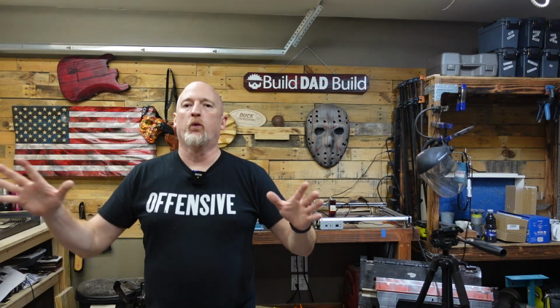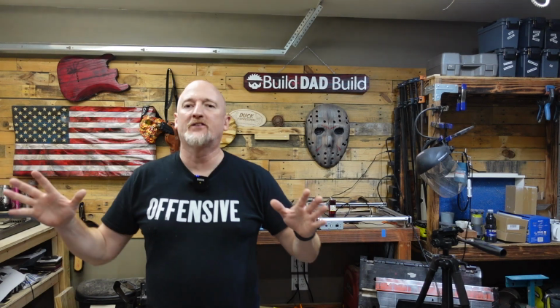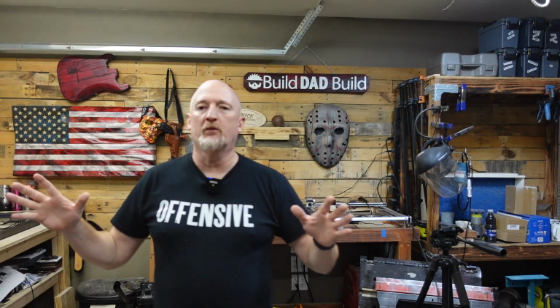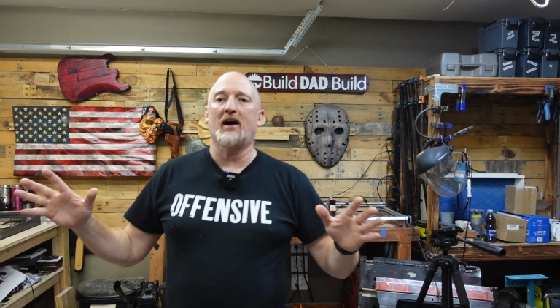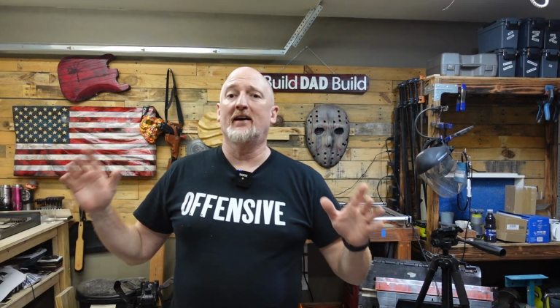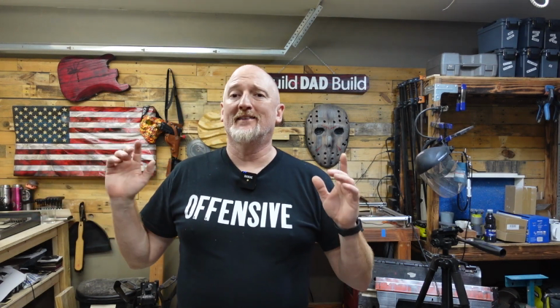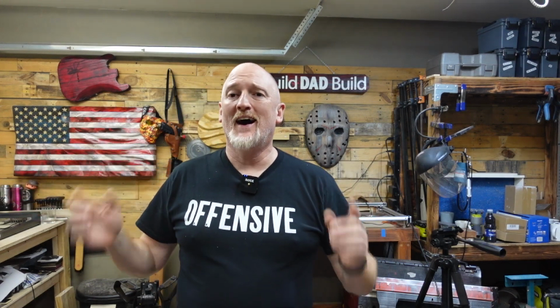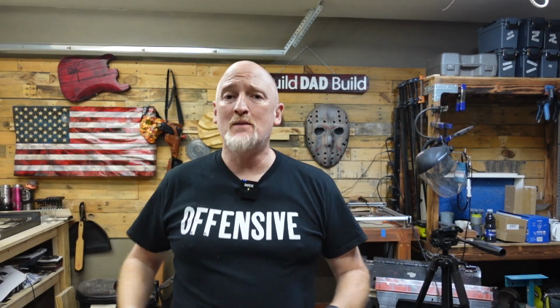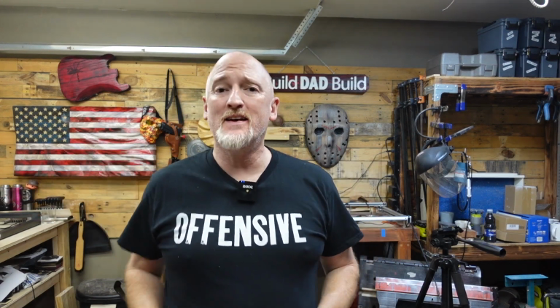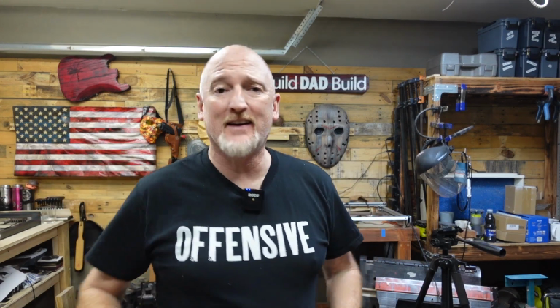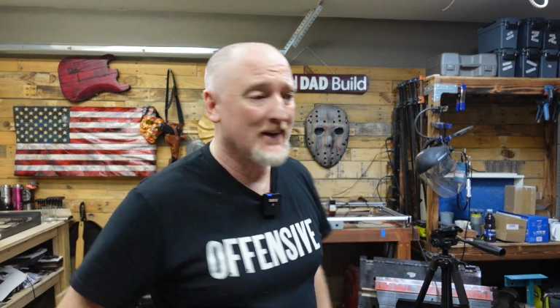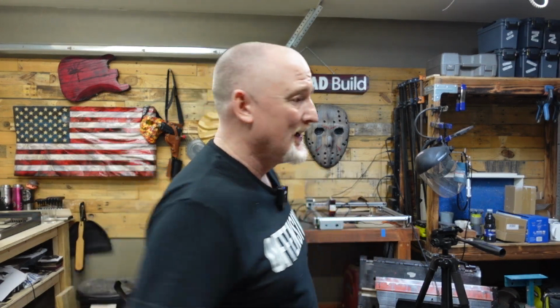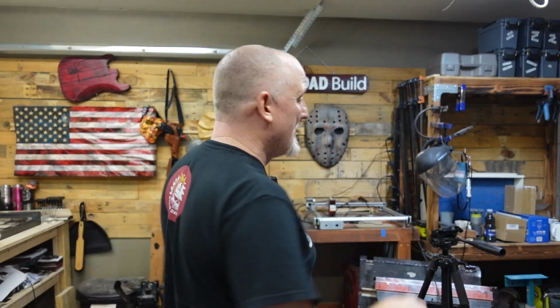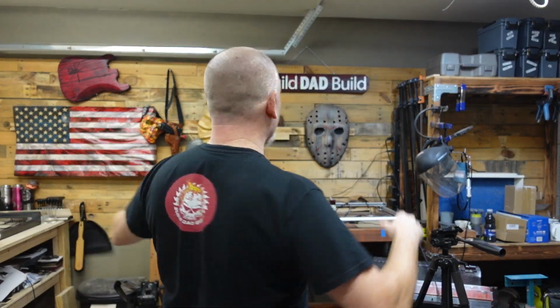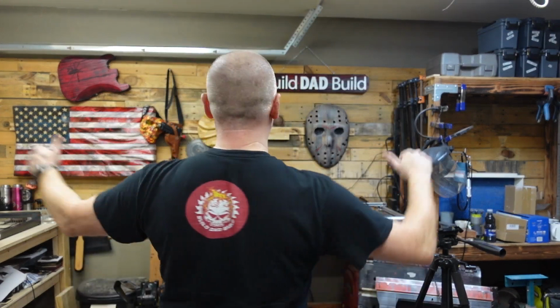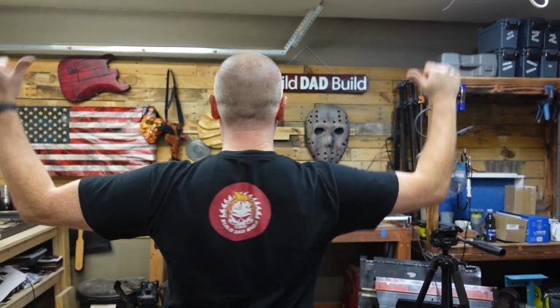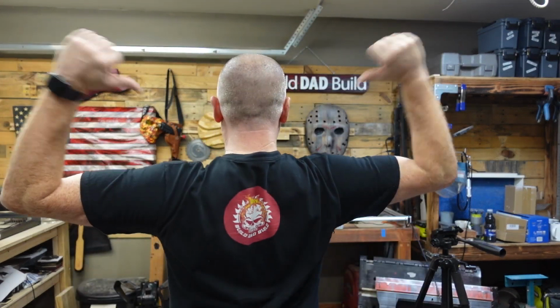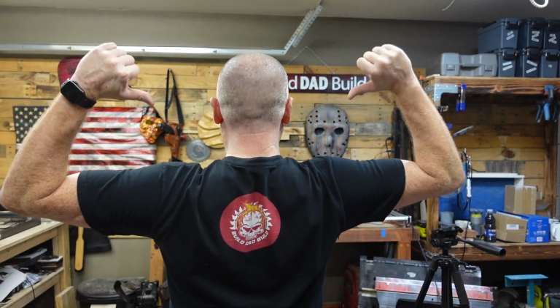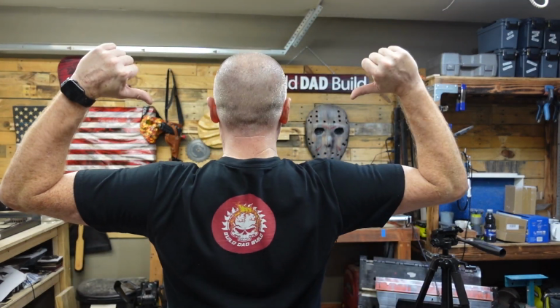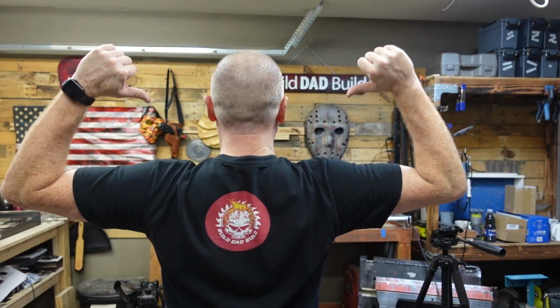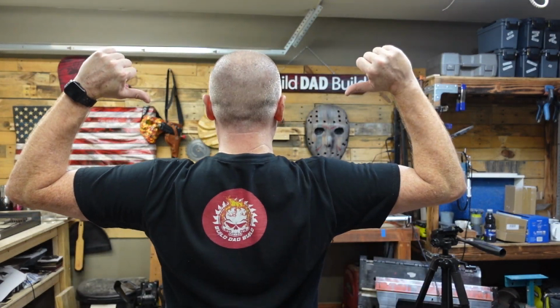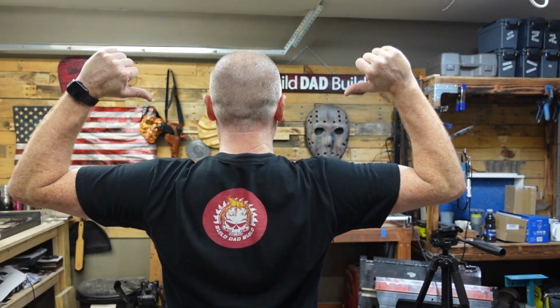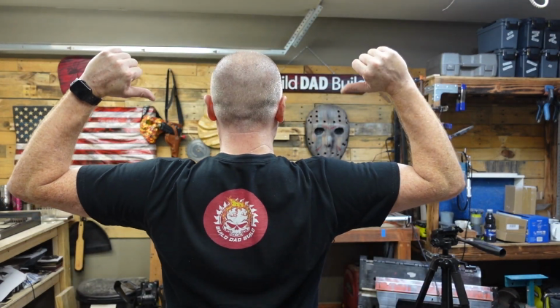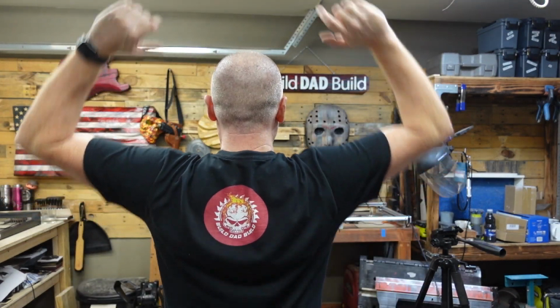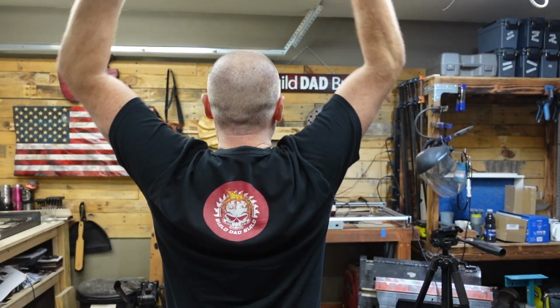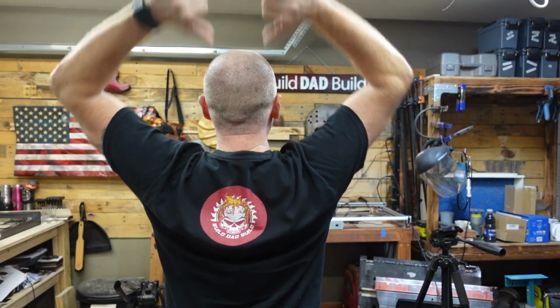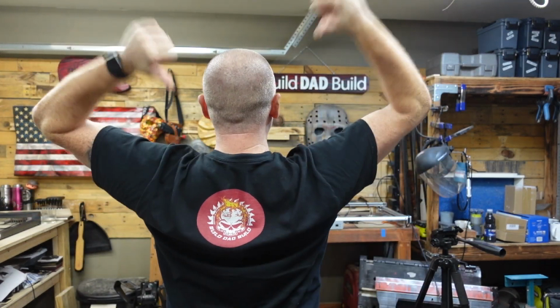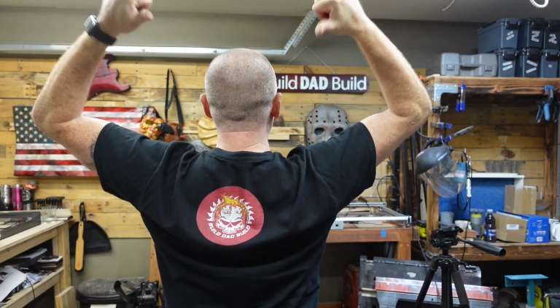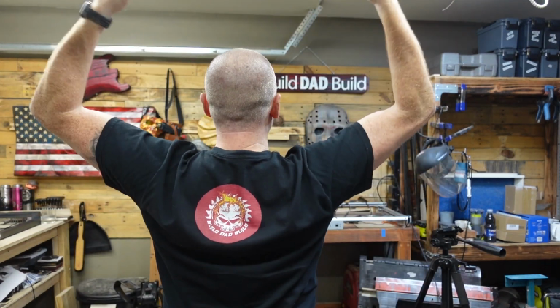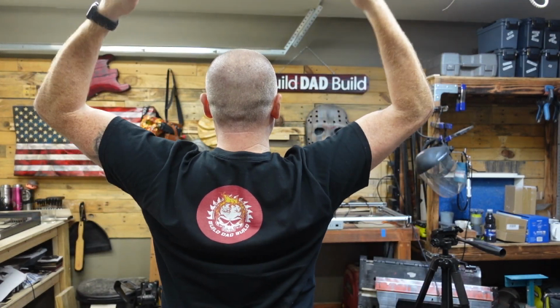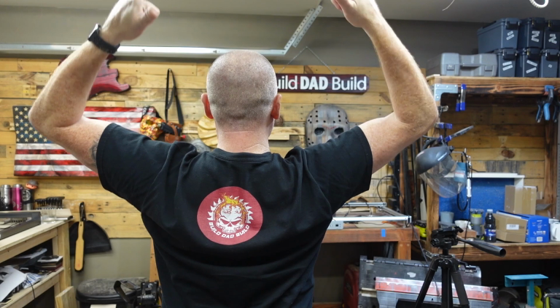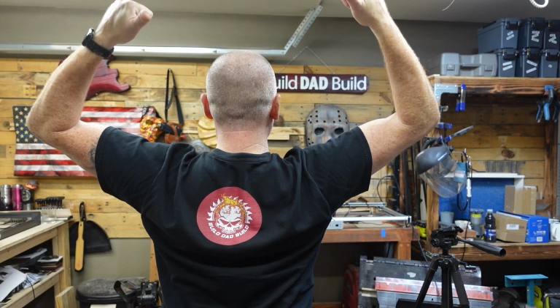What's up guys? I'm Nick and this is Build Dad Build. New merch, baby!